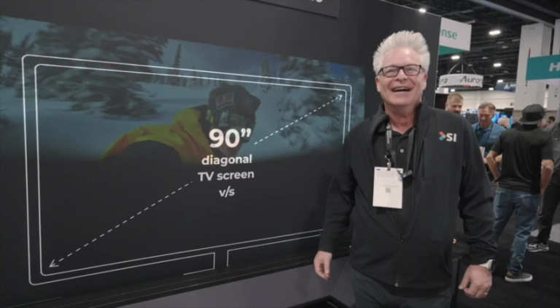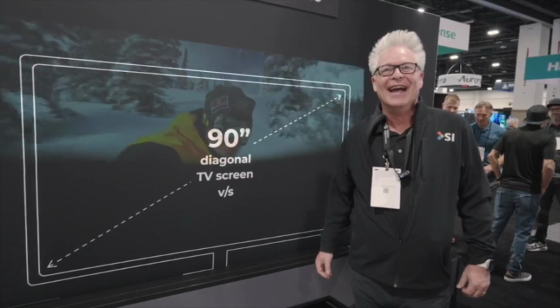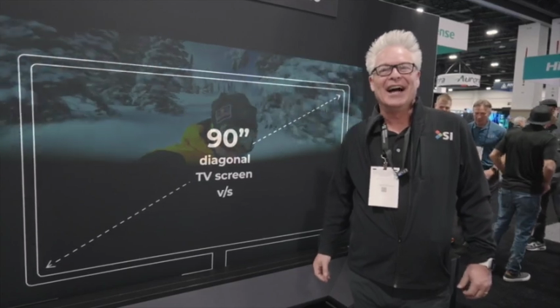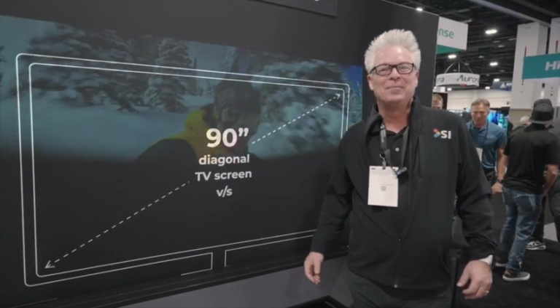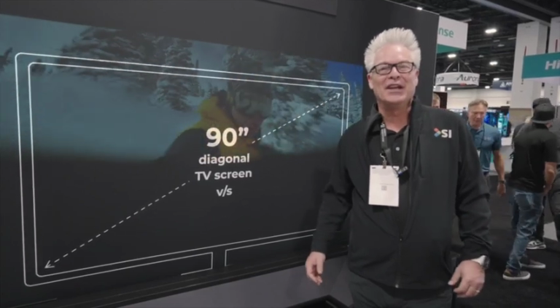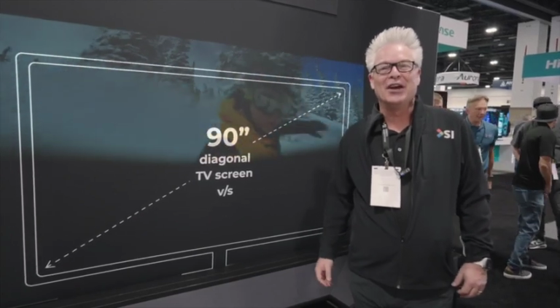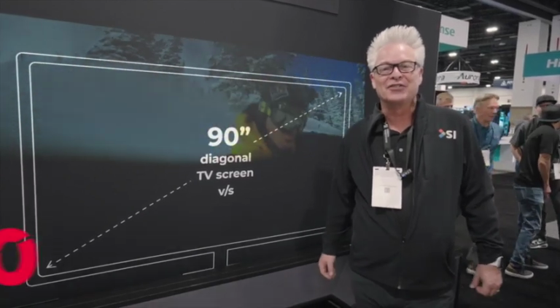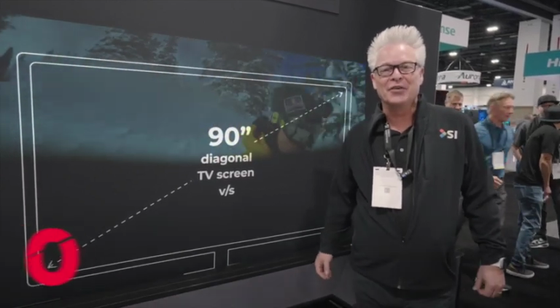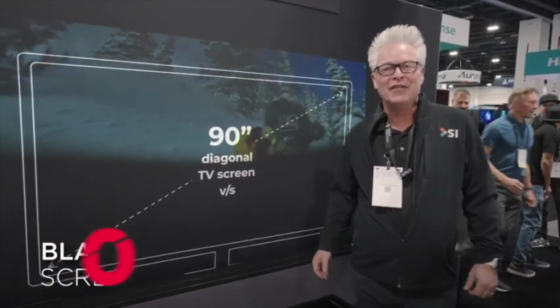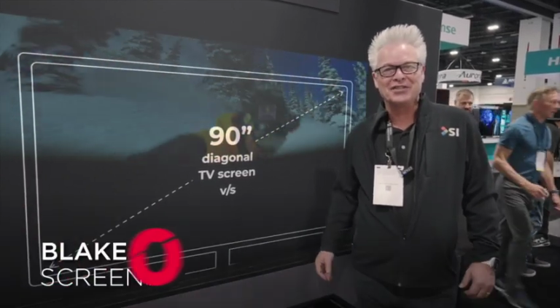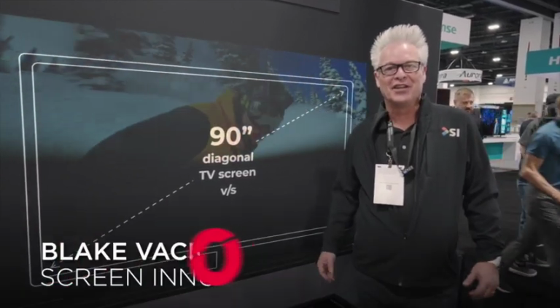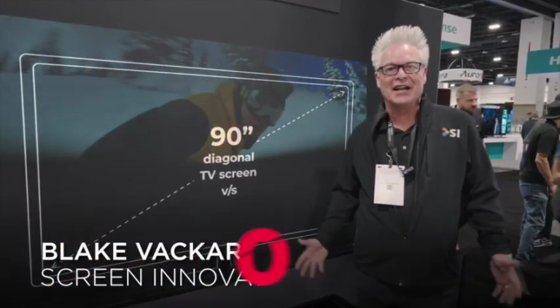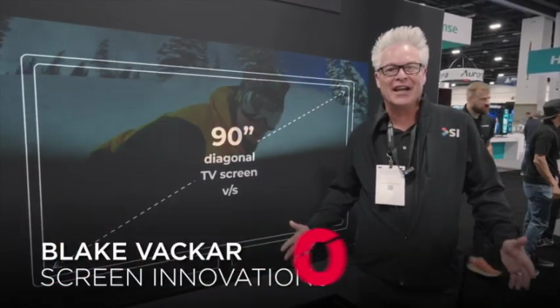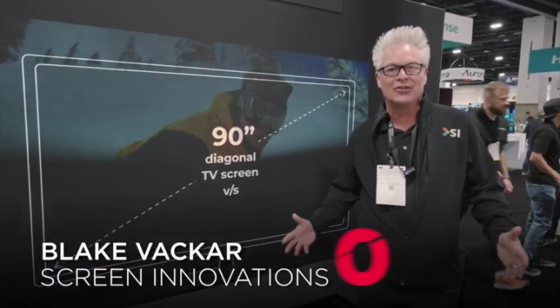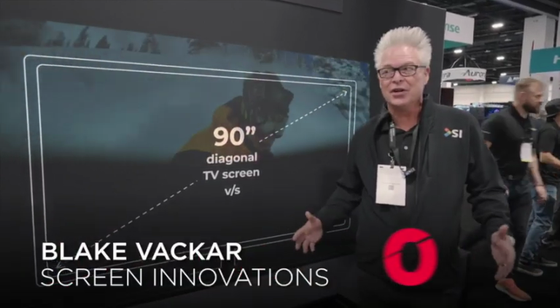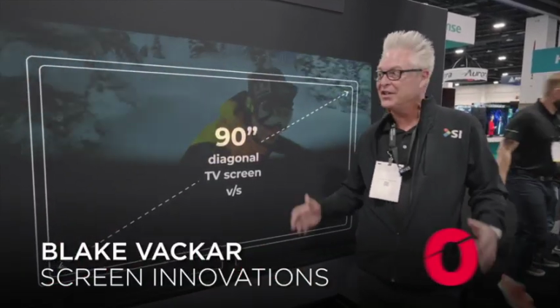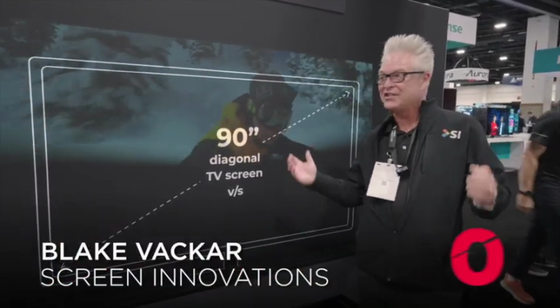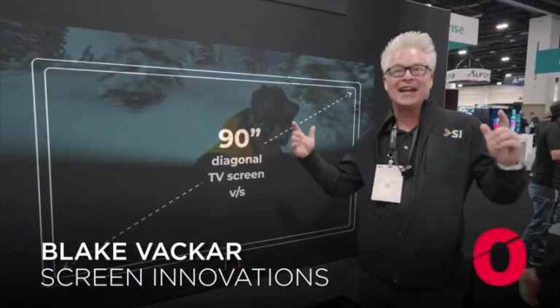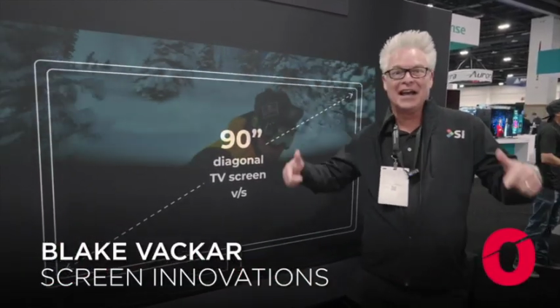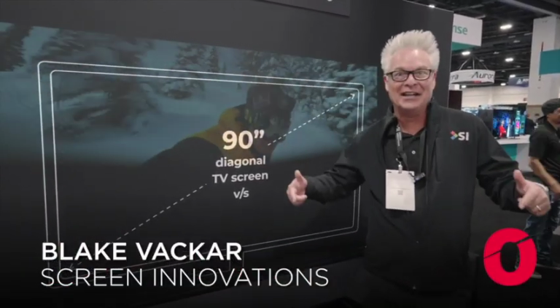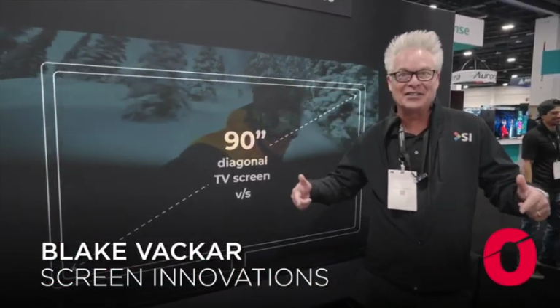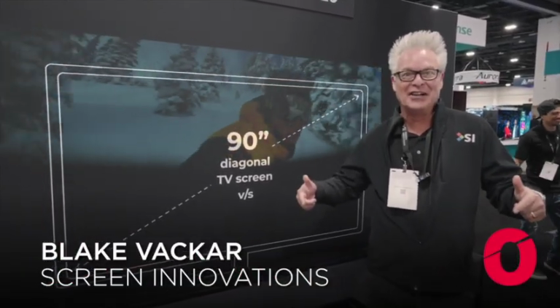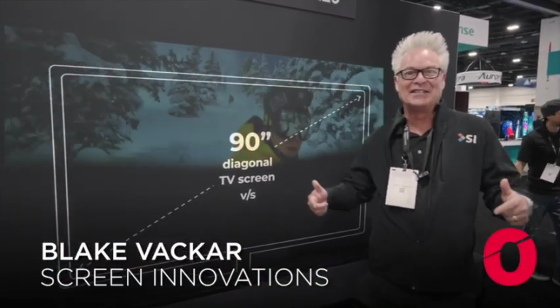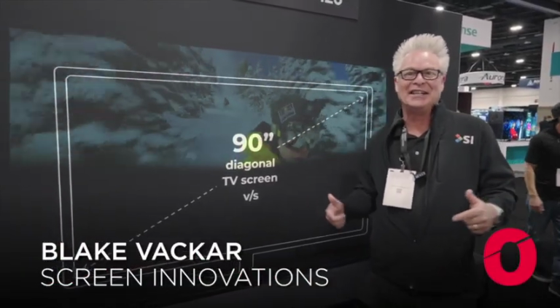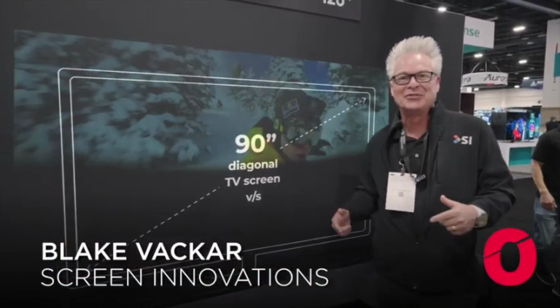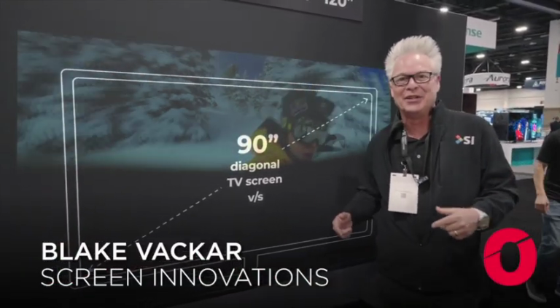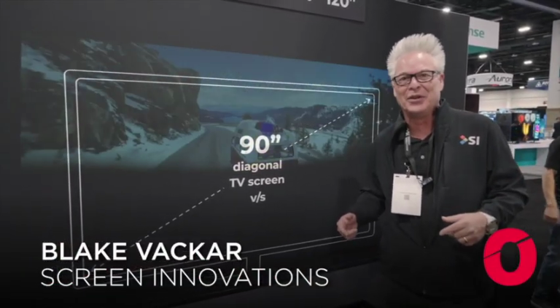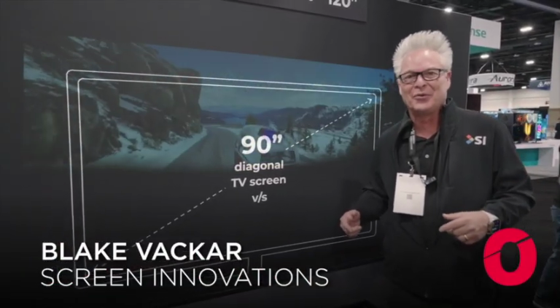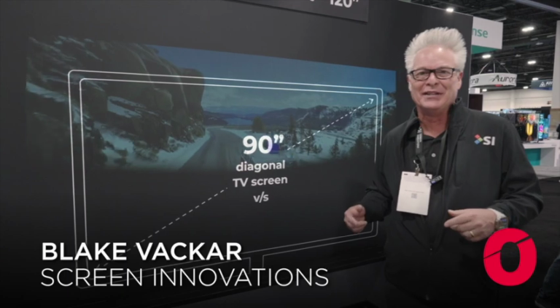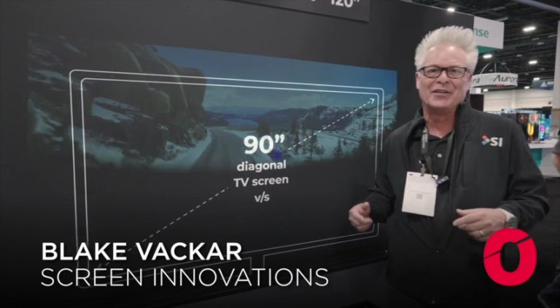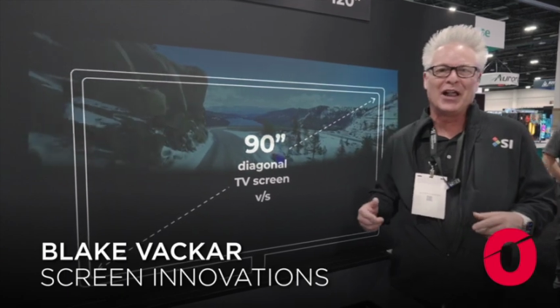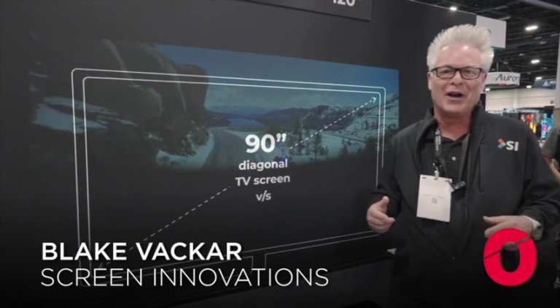Hey guys, Blake here at the Screen Innovations Galactic Headquarters — the satellite edition here at CDO 2023 in Denver, Colorado.